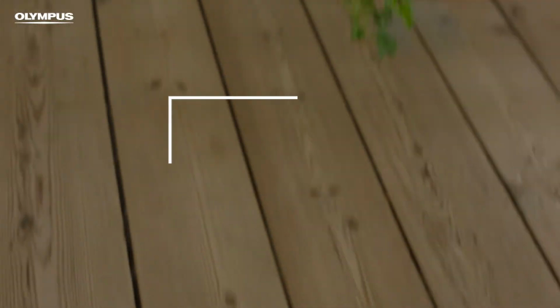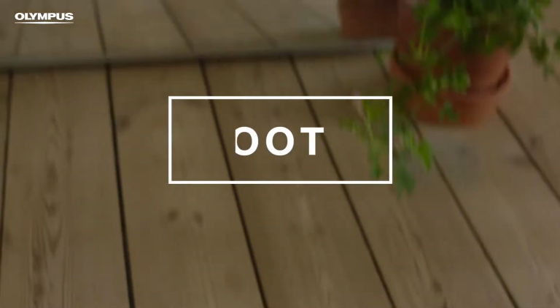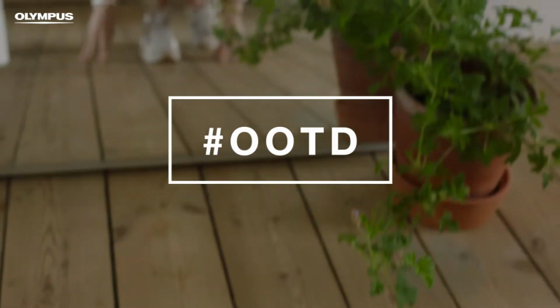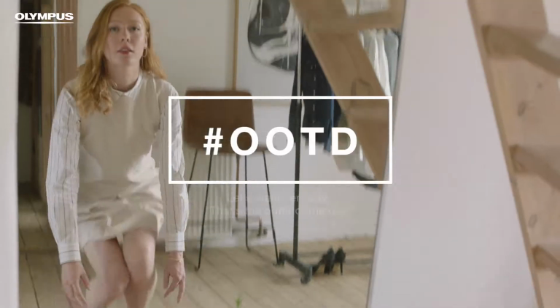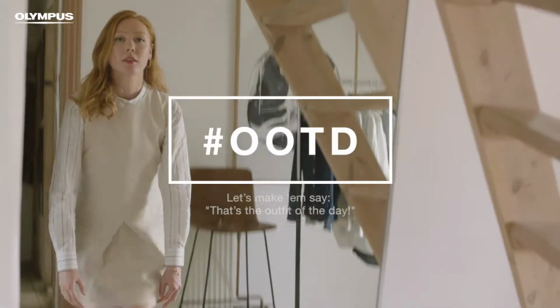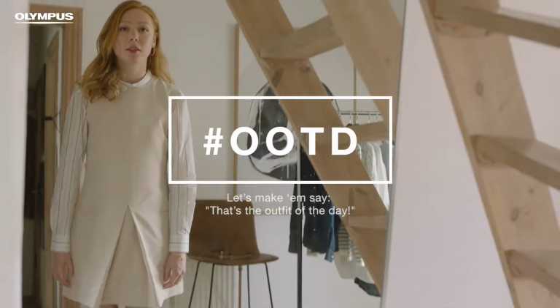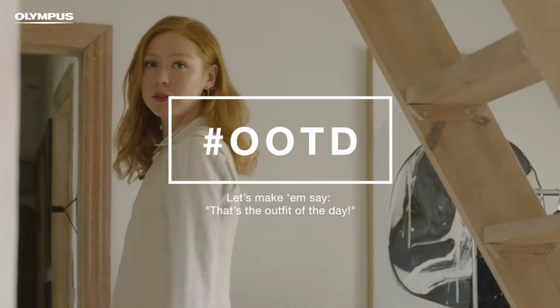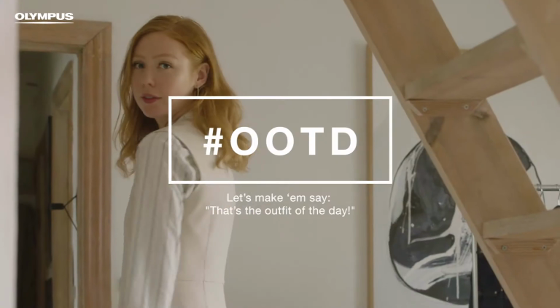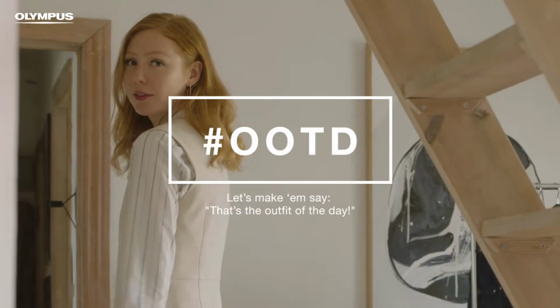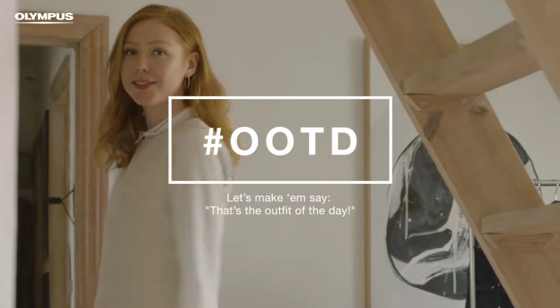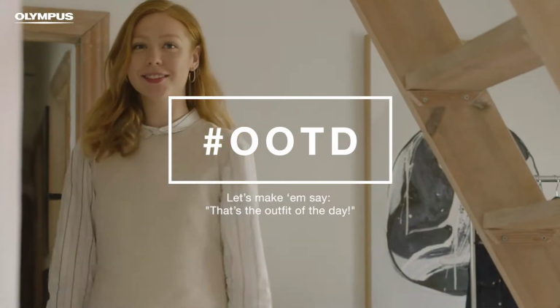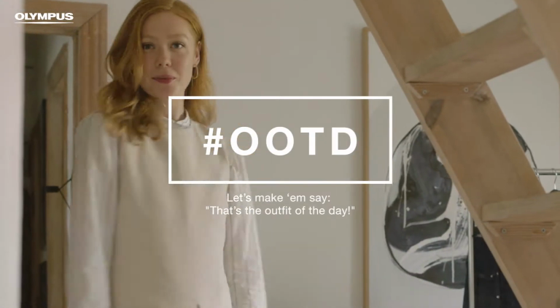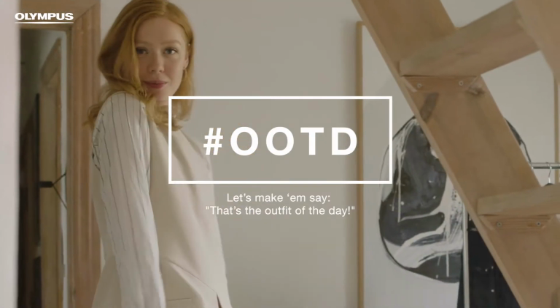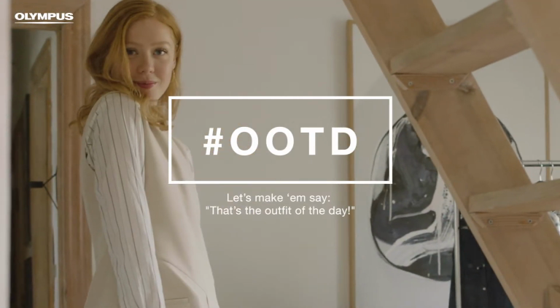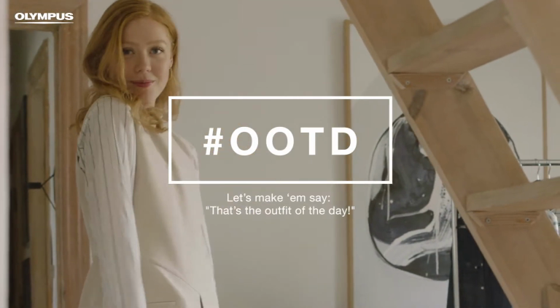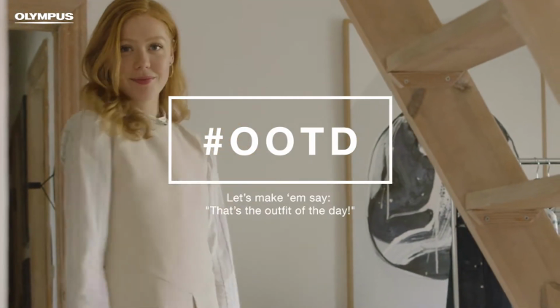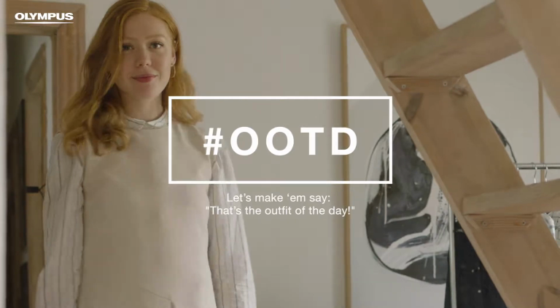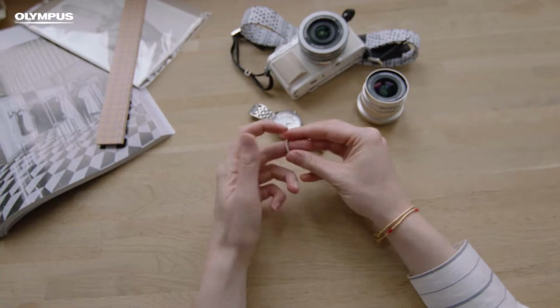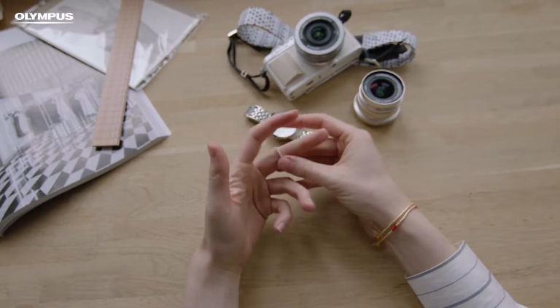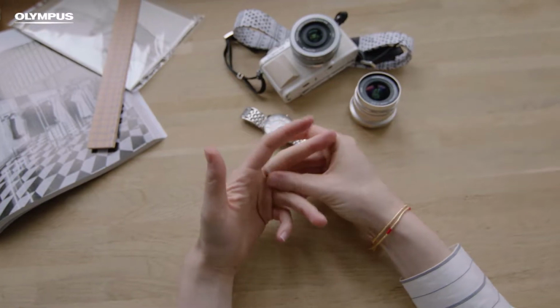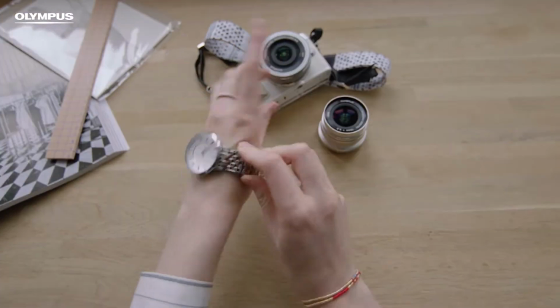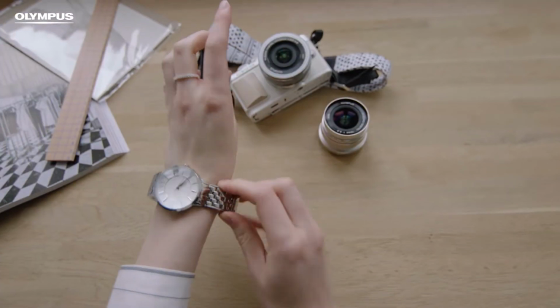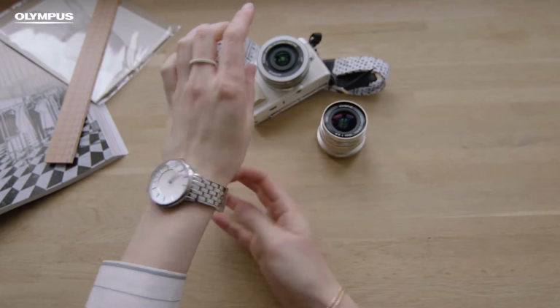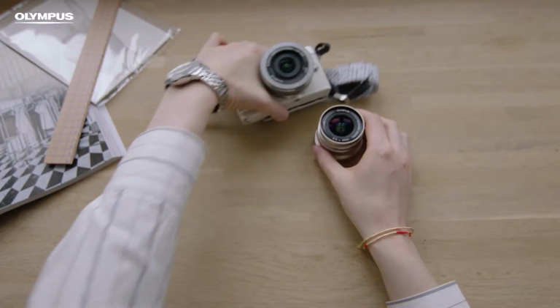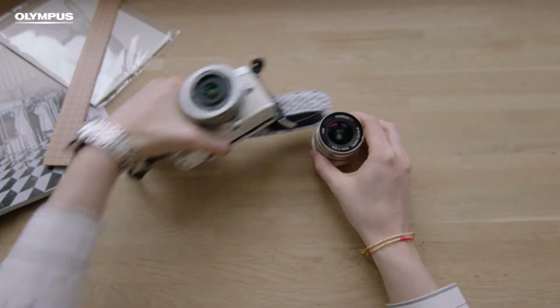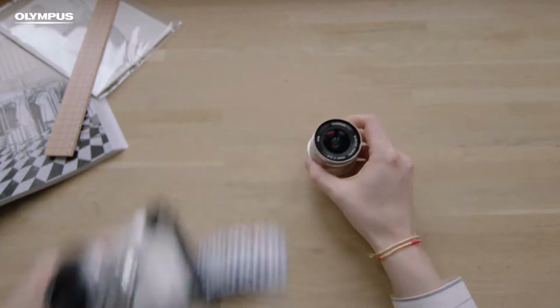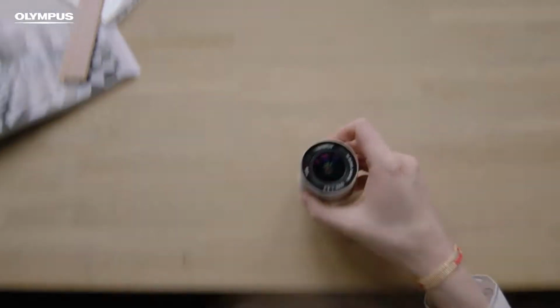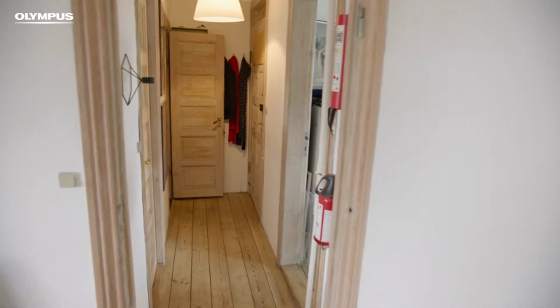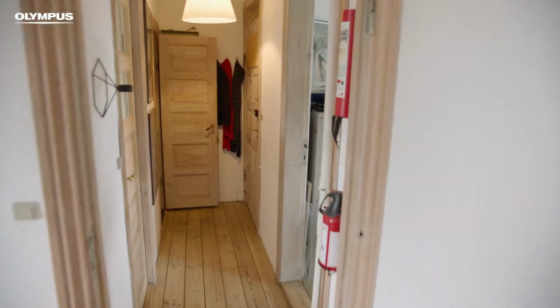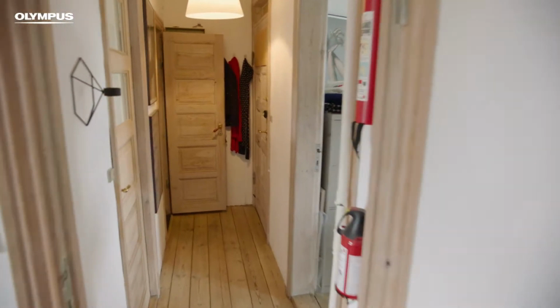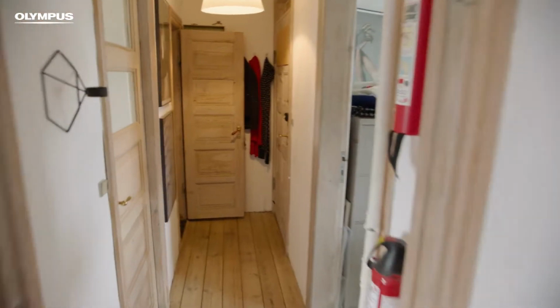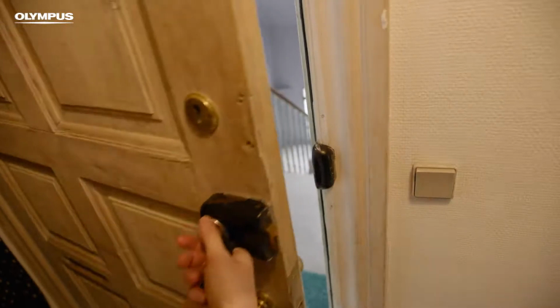Hashtag OOTD. Let's make him say that's the outfit of the day. In our fashion world,